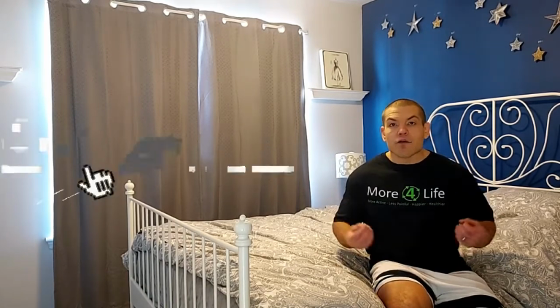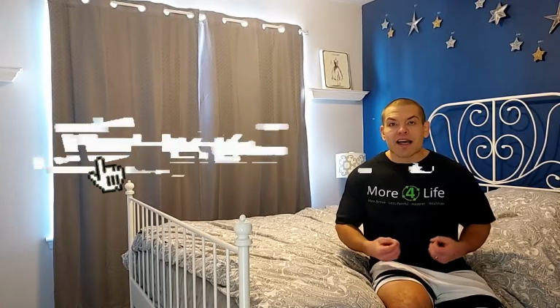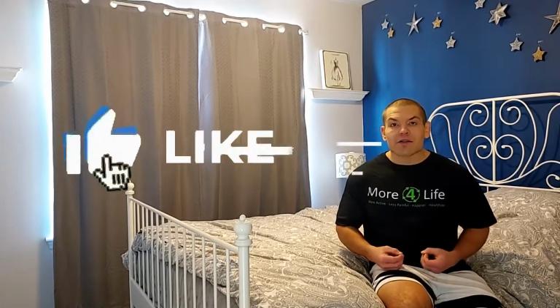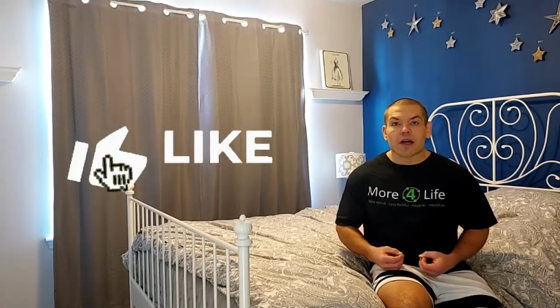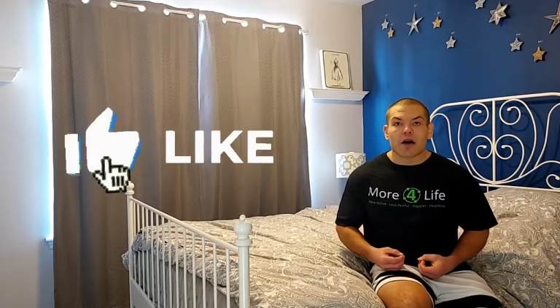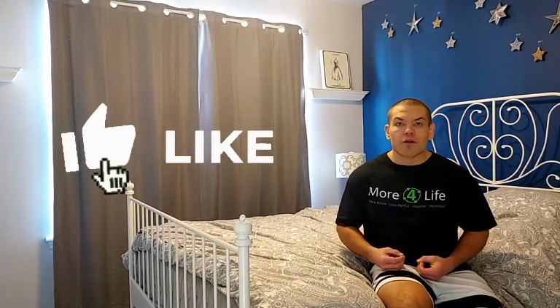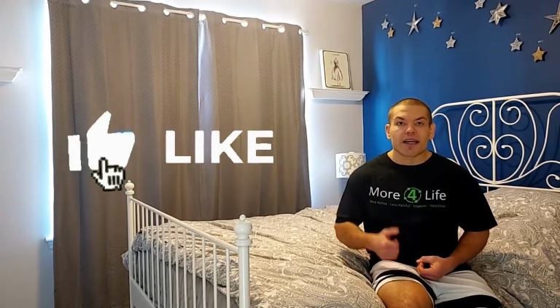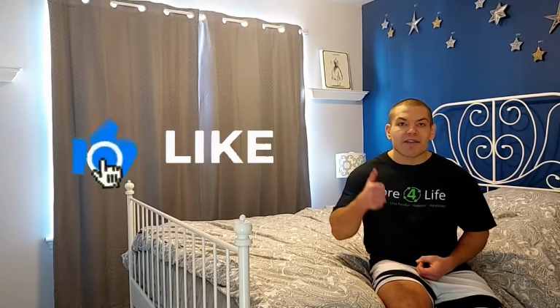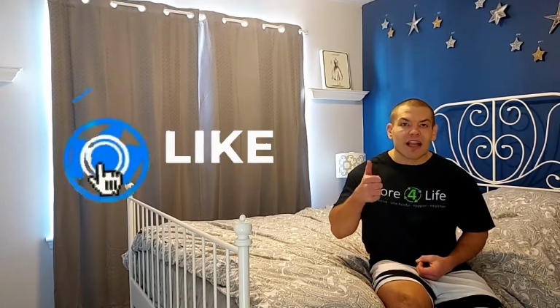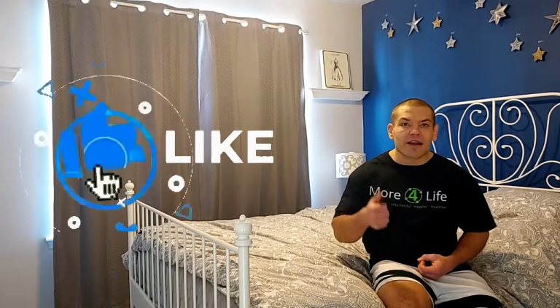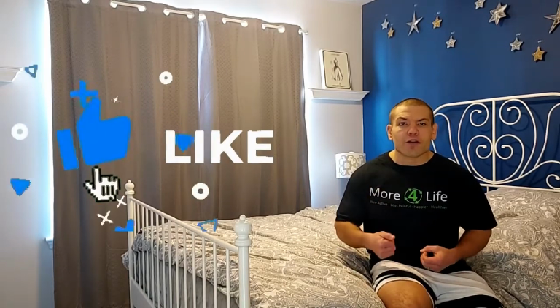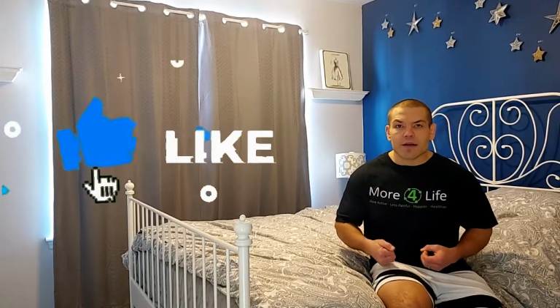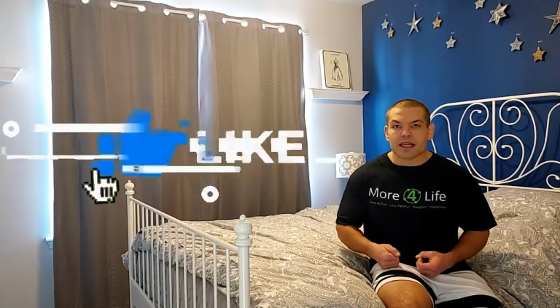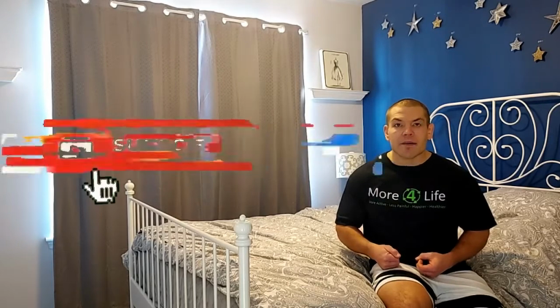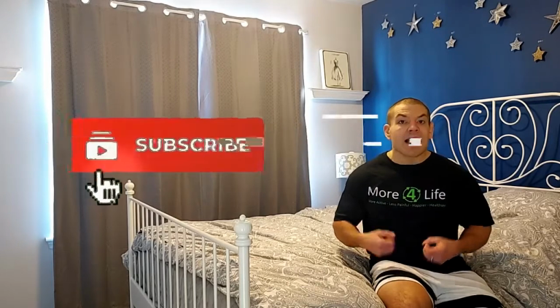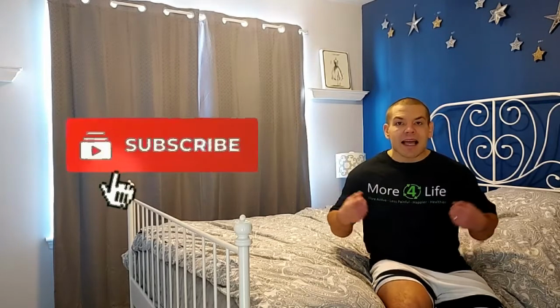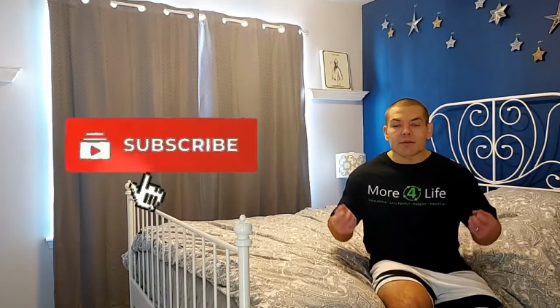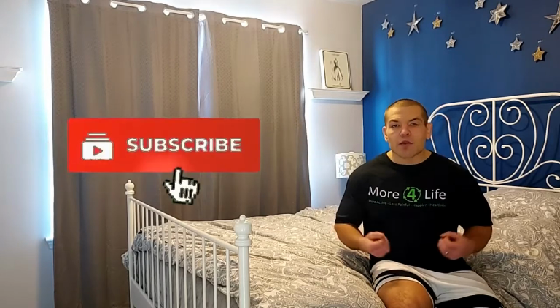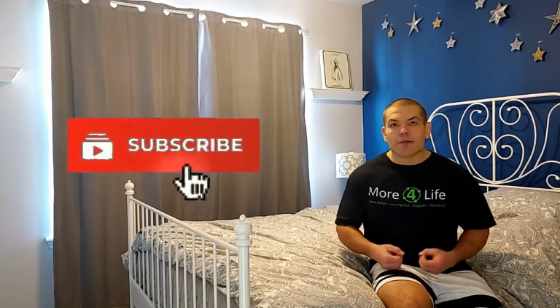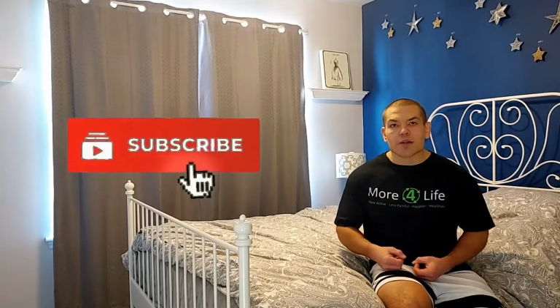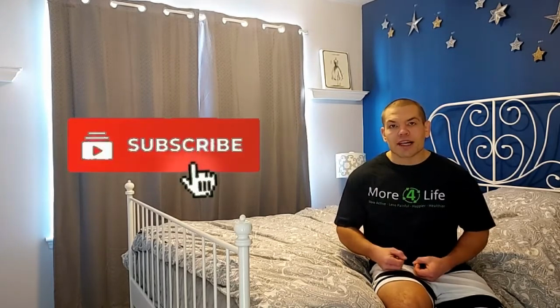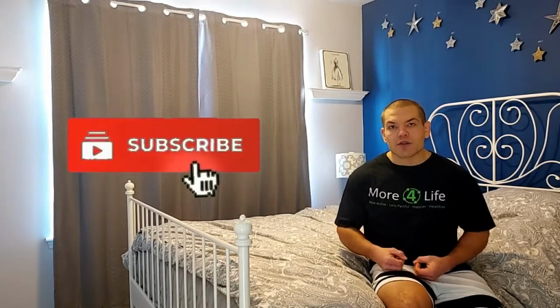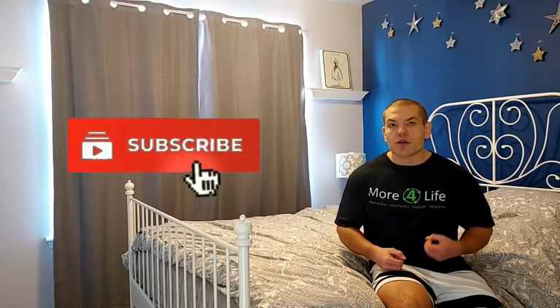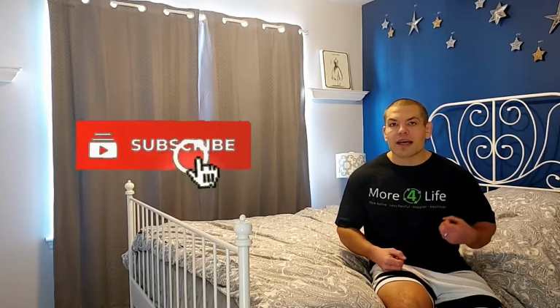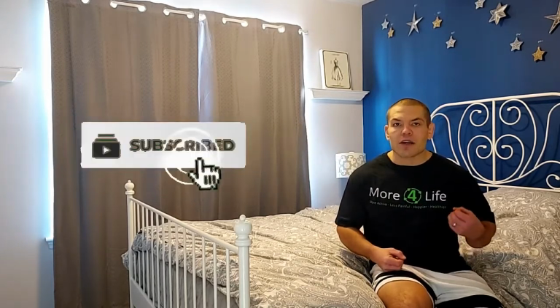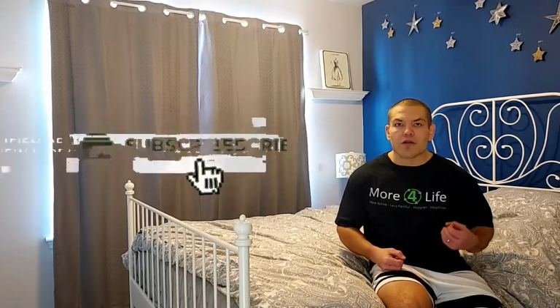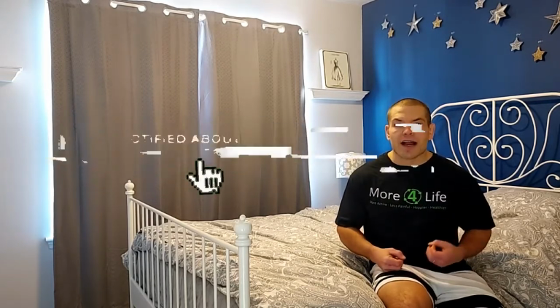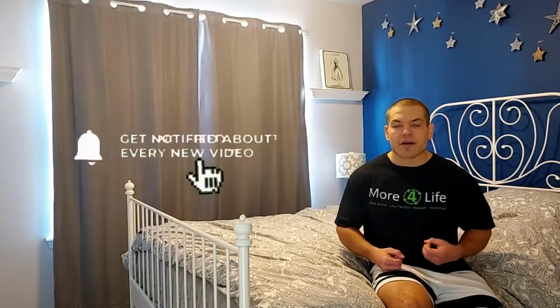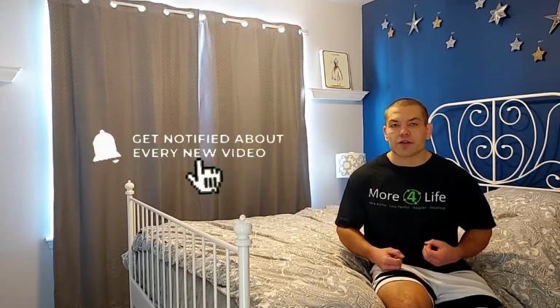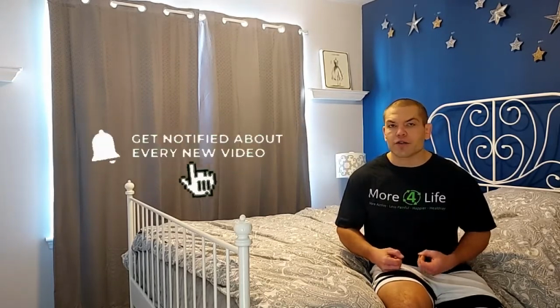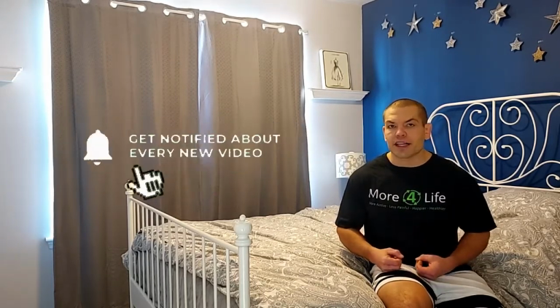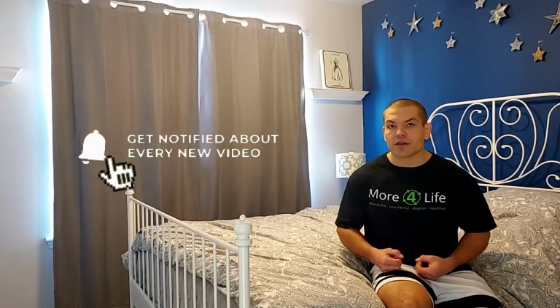If you find this video helpful, give it a like or thumbs up and subscribe to our channel so you can get notified of our future videos.